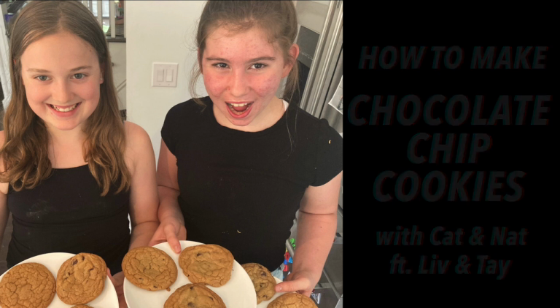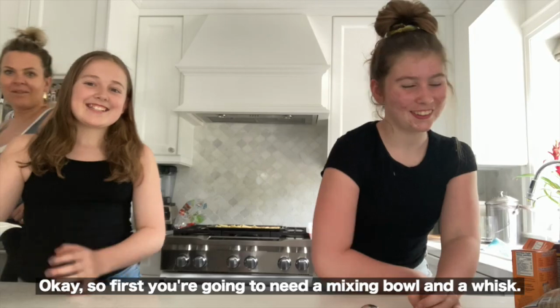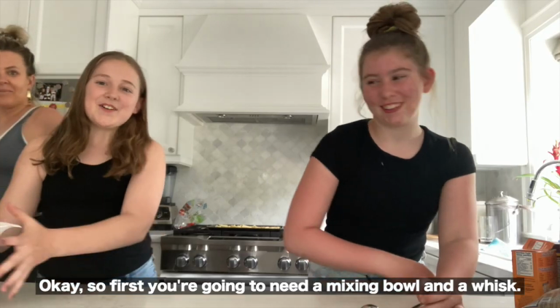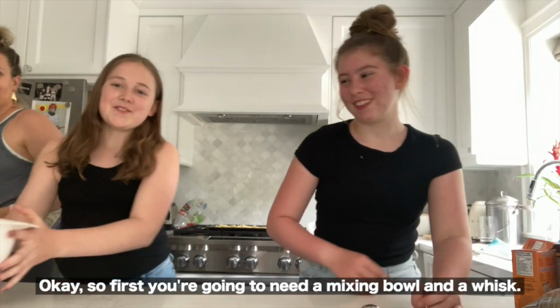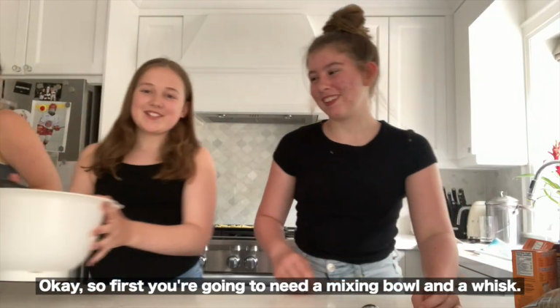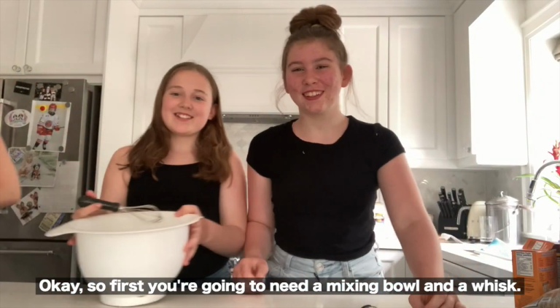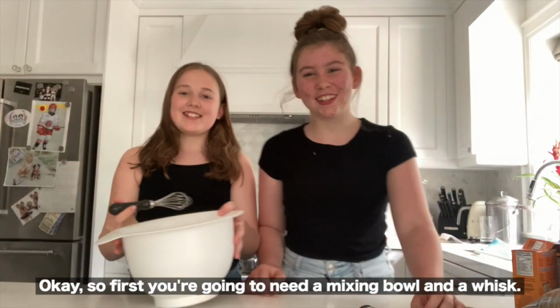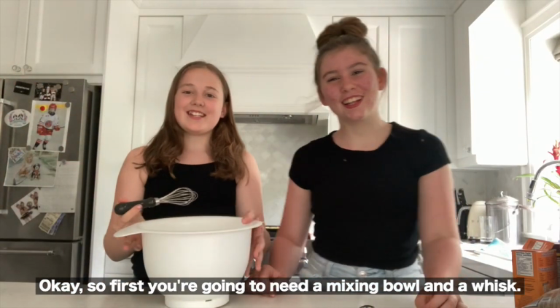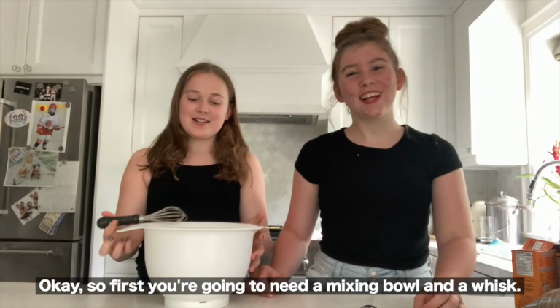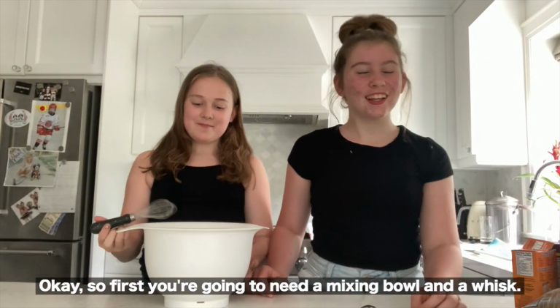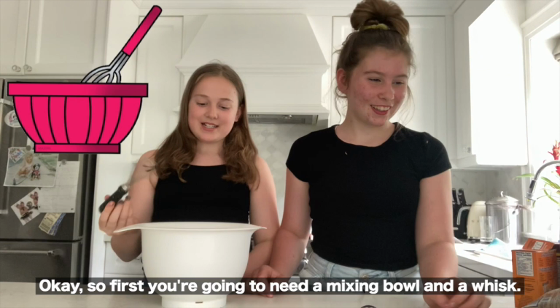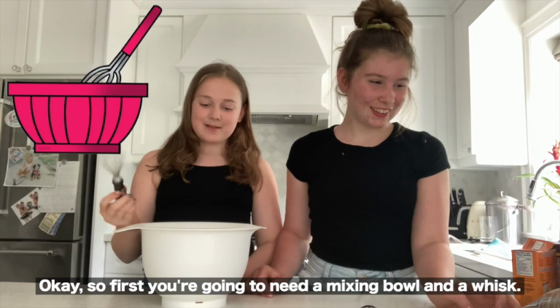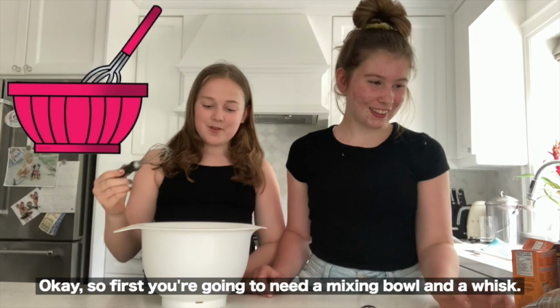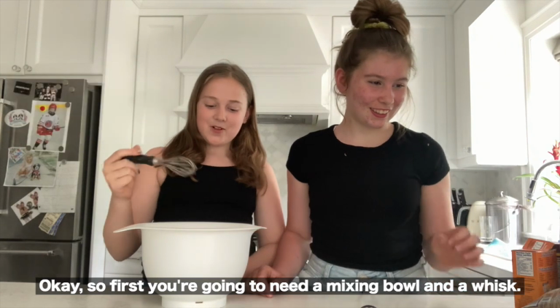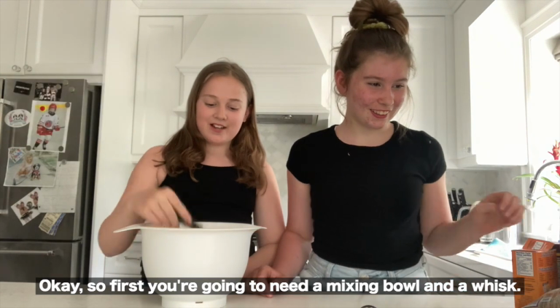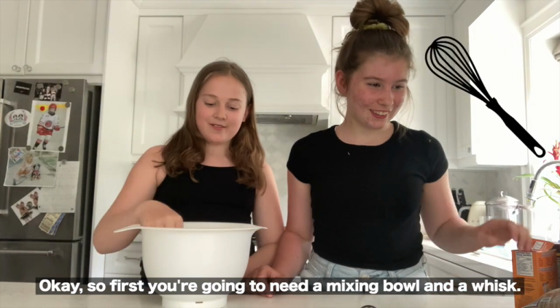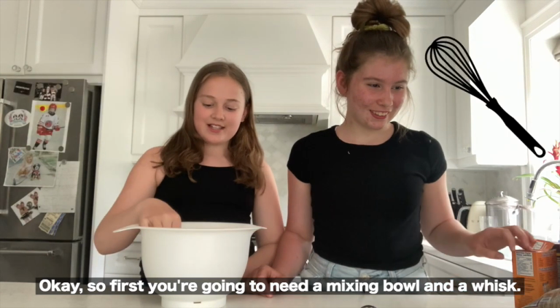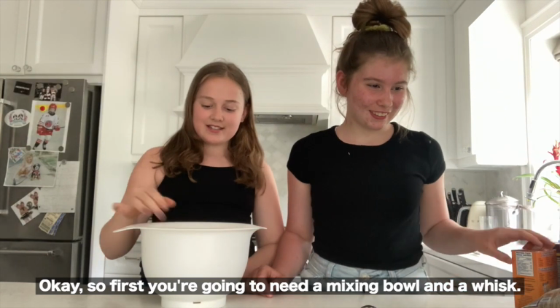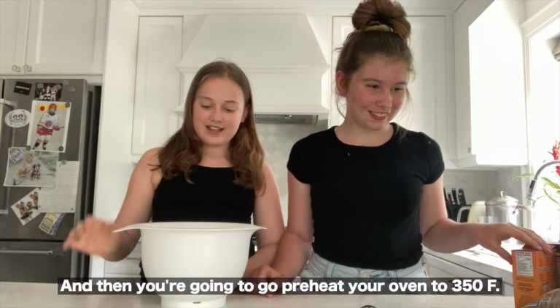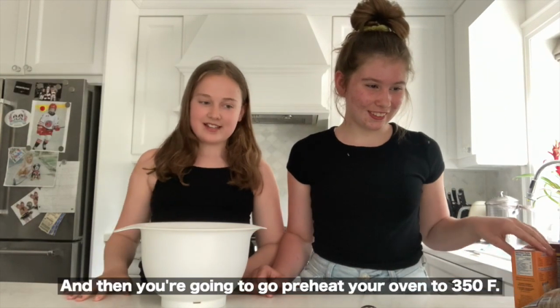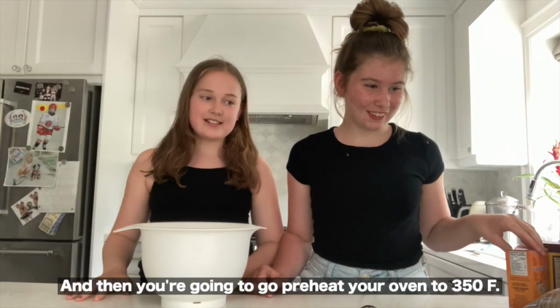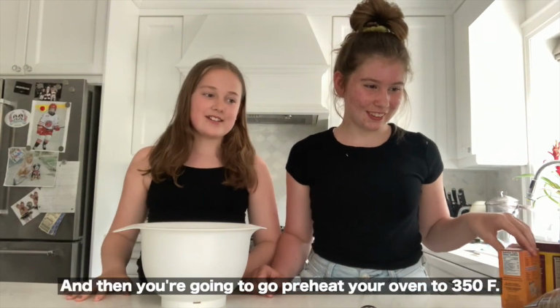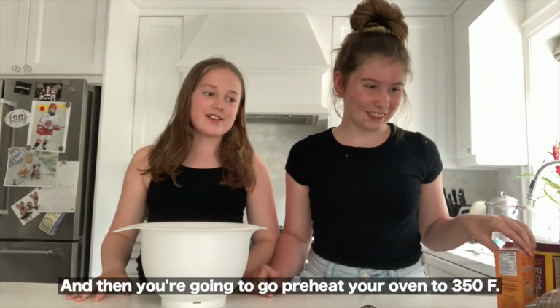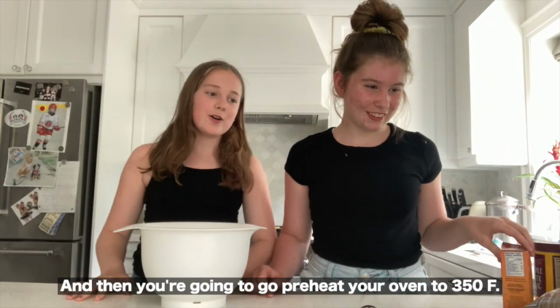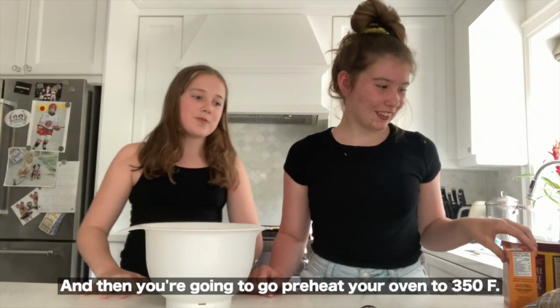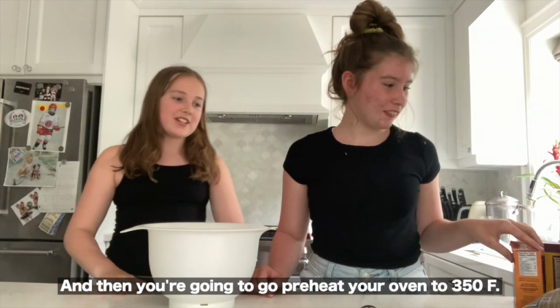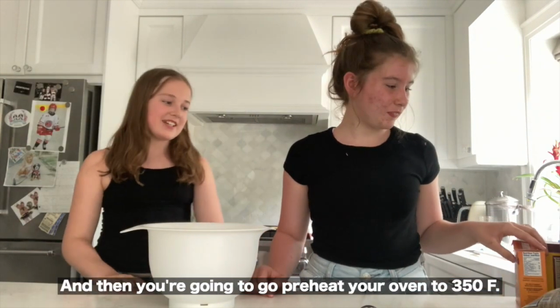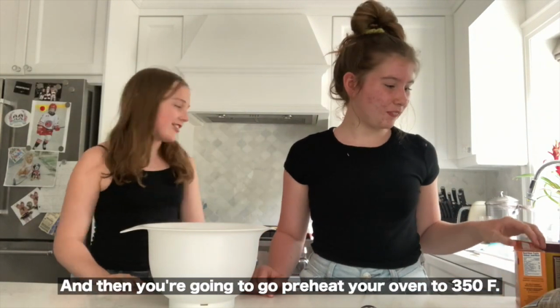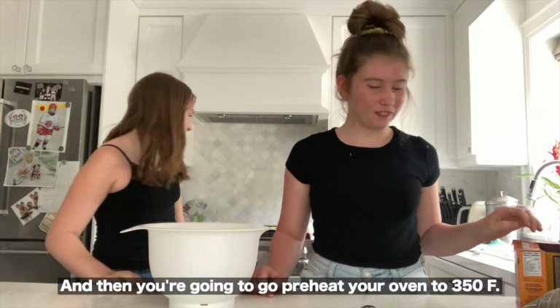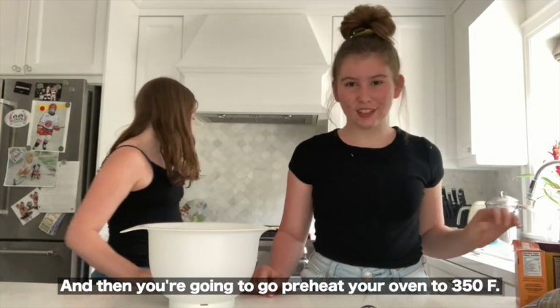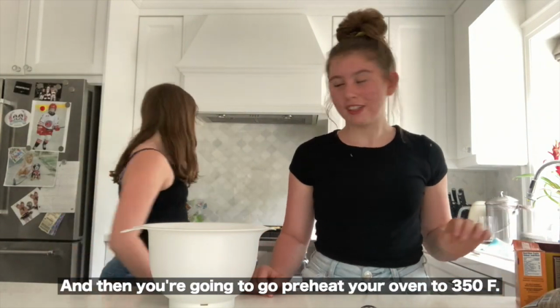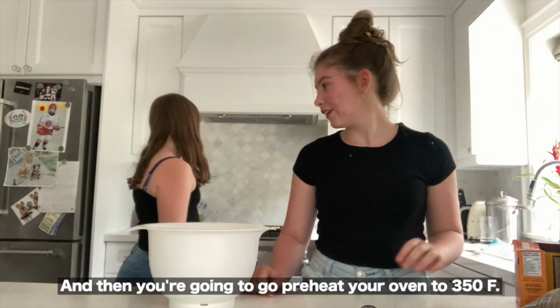First you're gonna need a mixing bowl and a whisk, and then you're gonna go preheat your oven to 350.